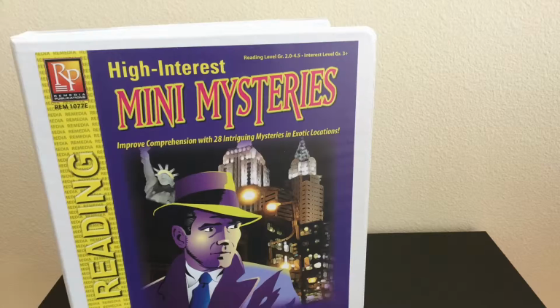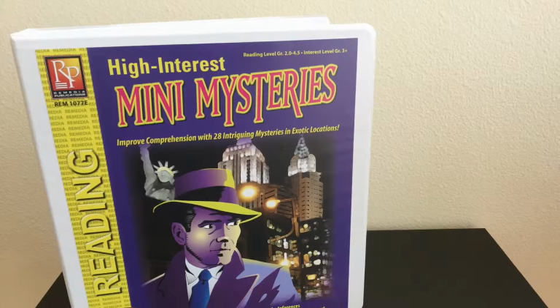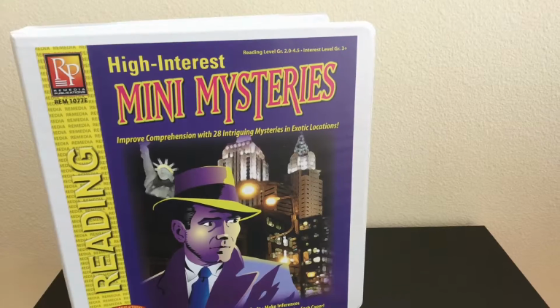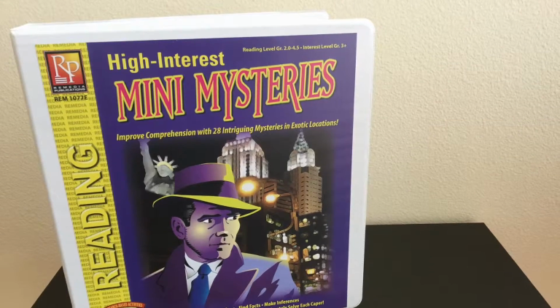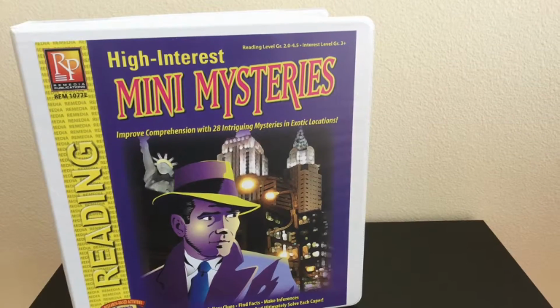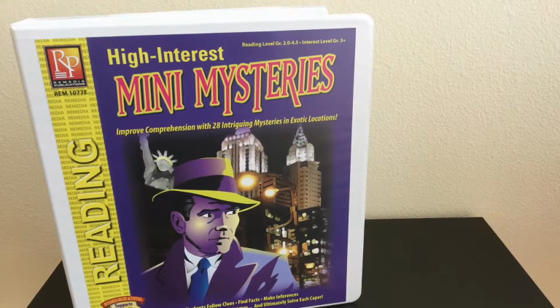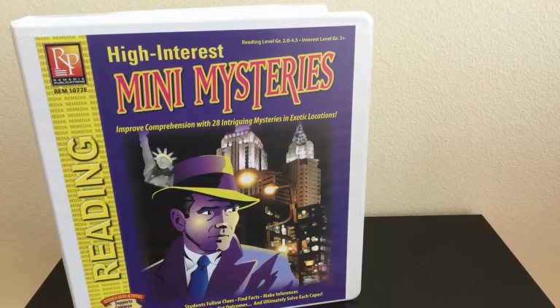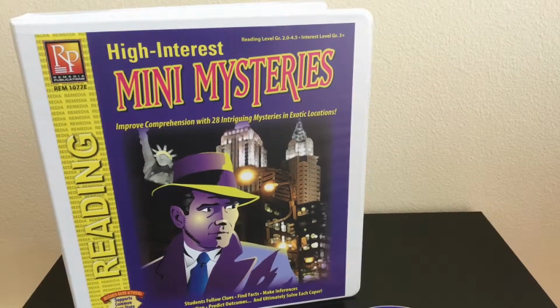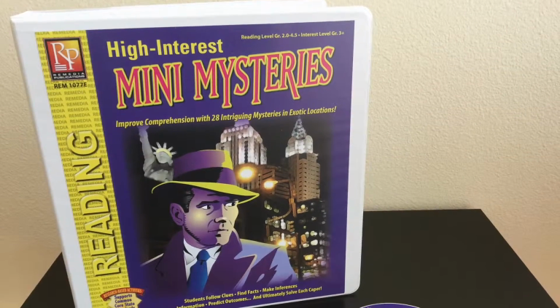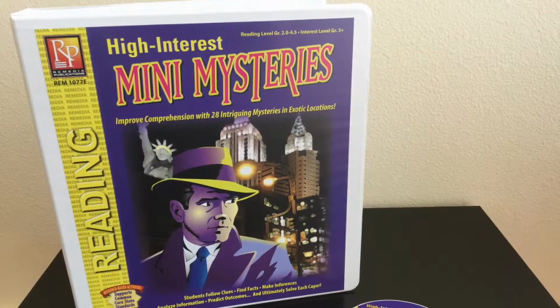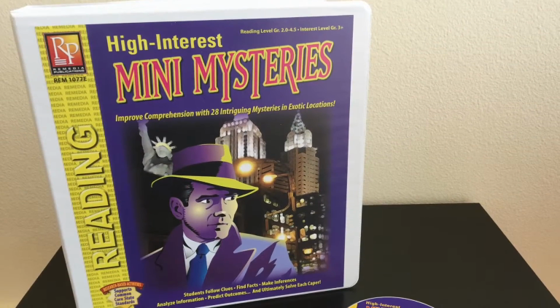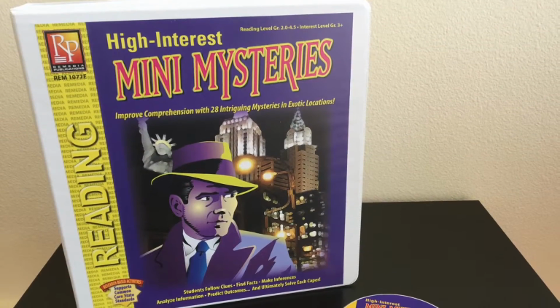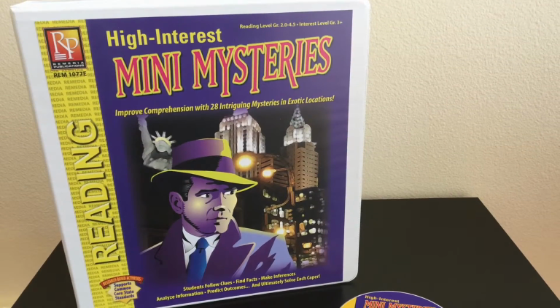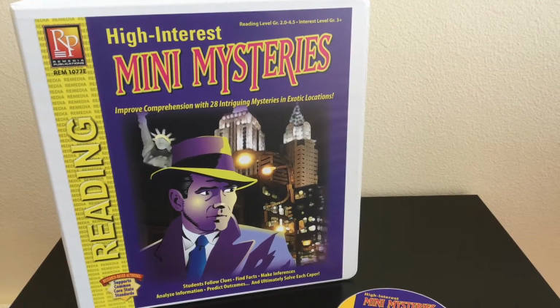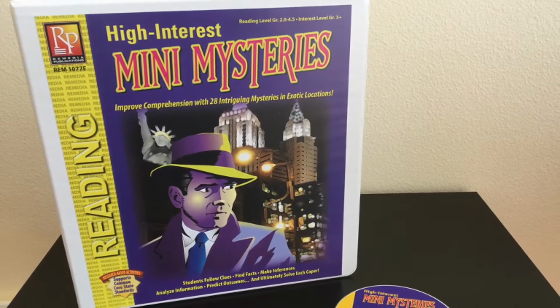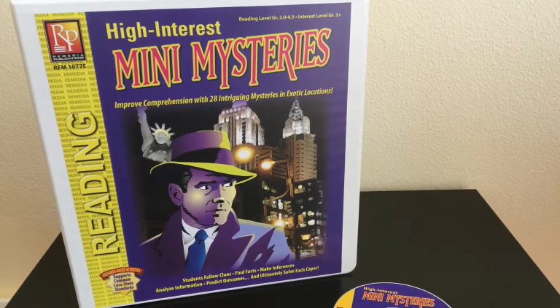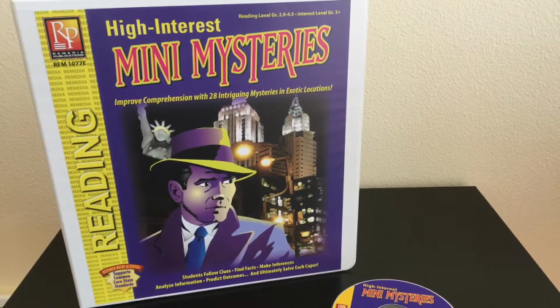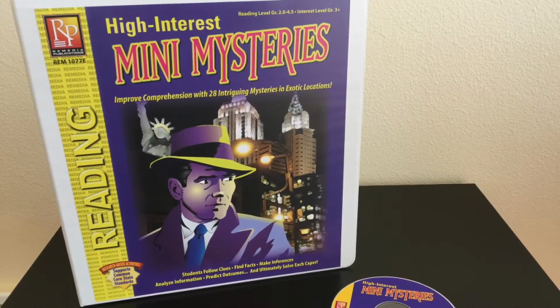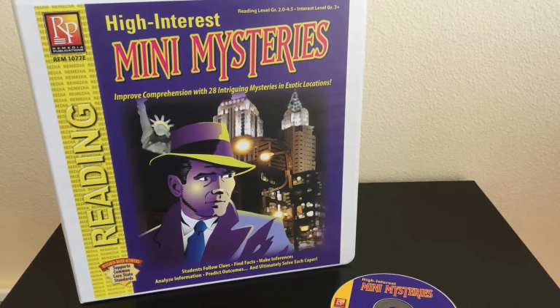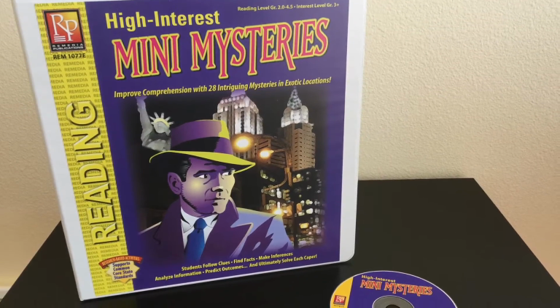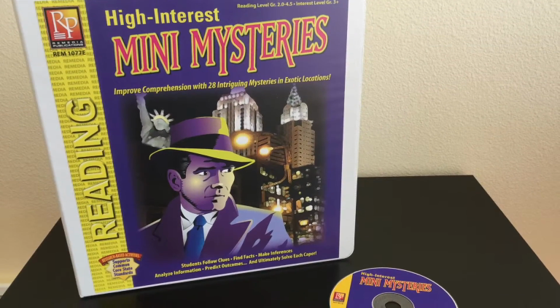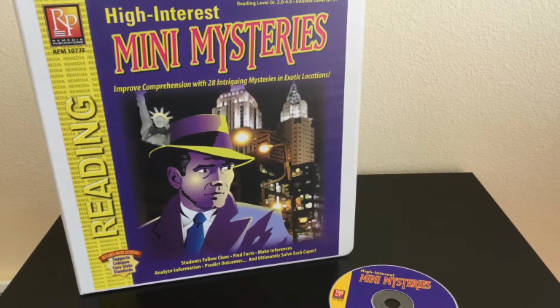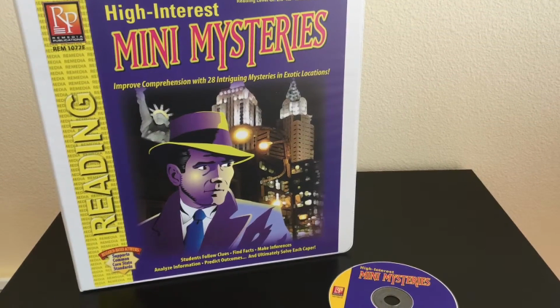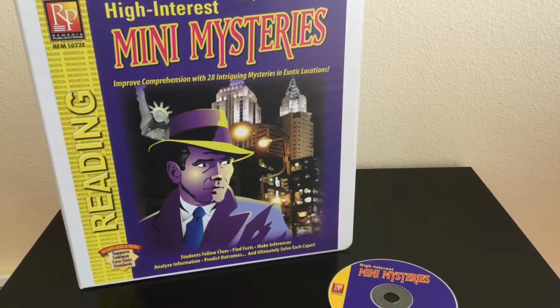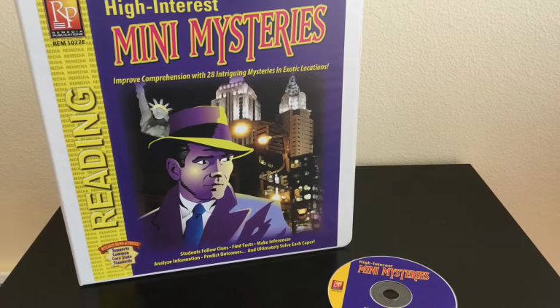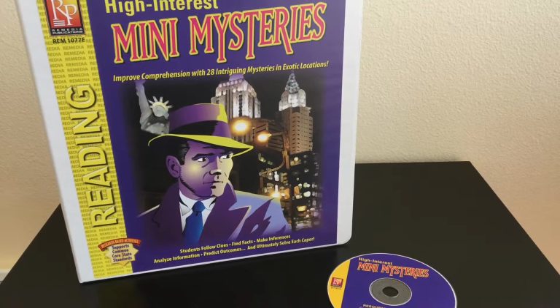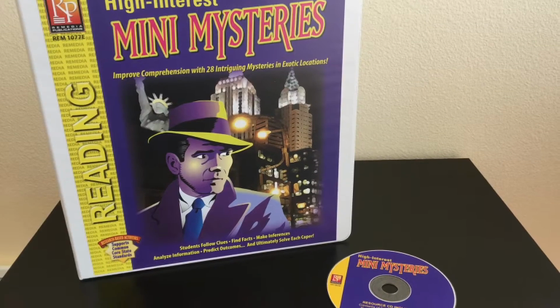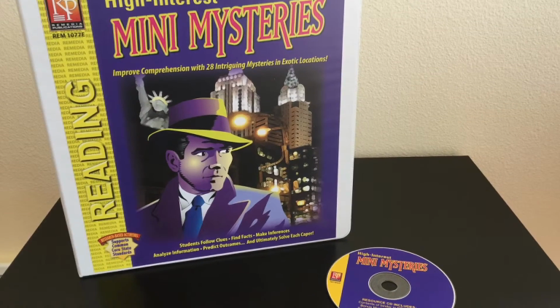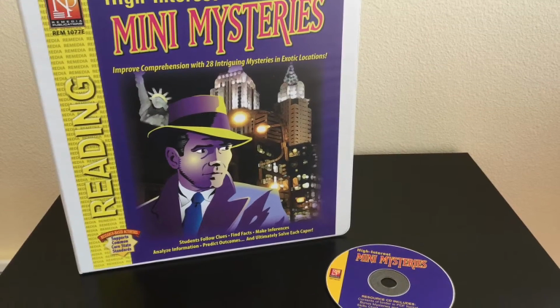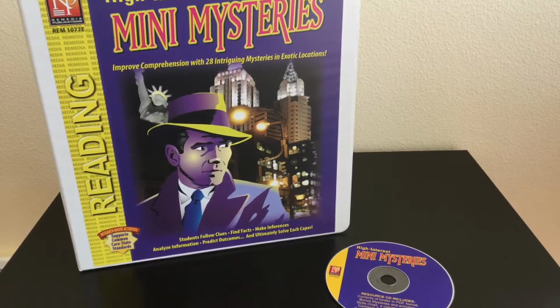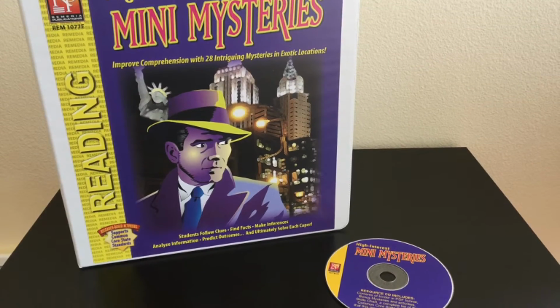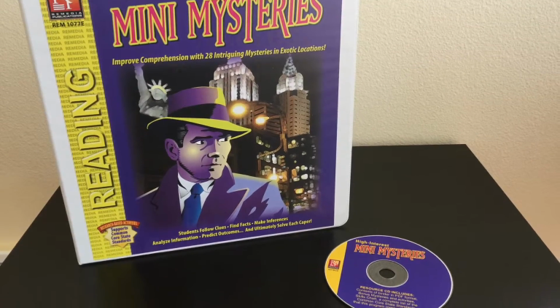Welcome to Remedia Publications. Do you need help capturing your struggling readers' attention? We have the solution for you.